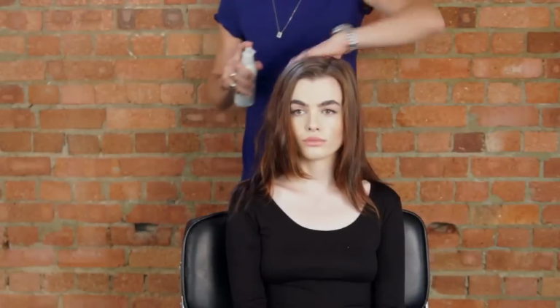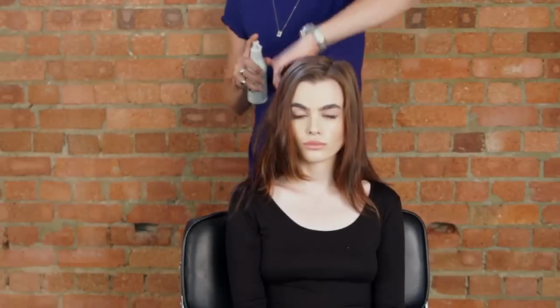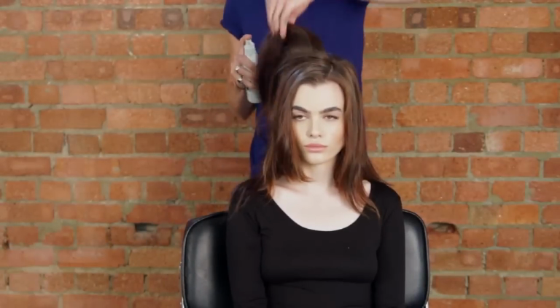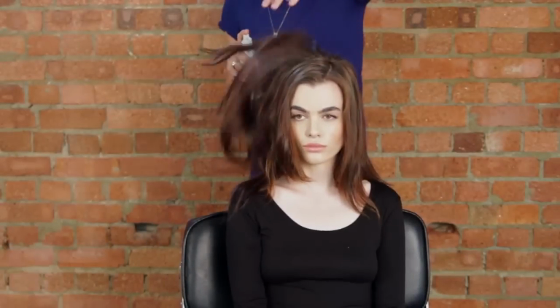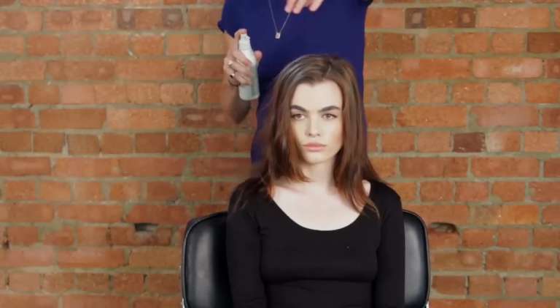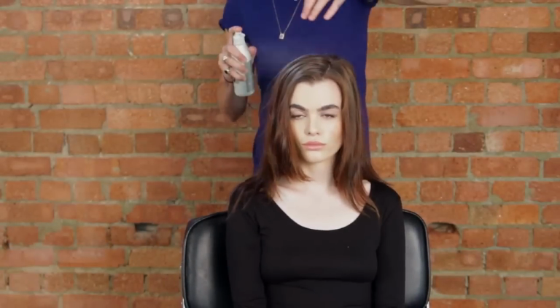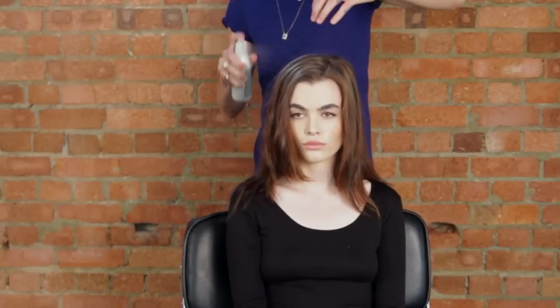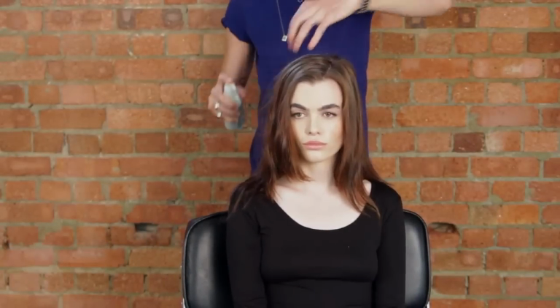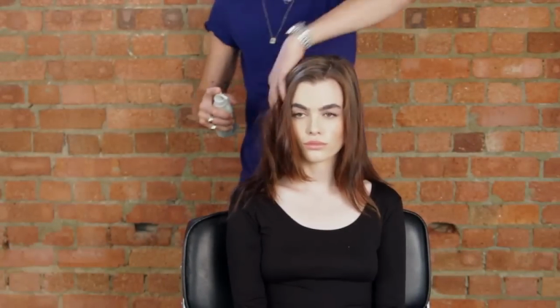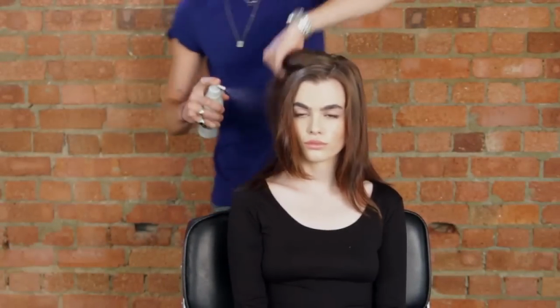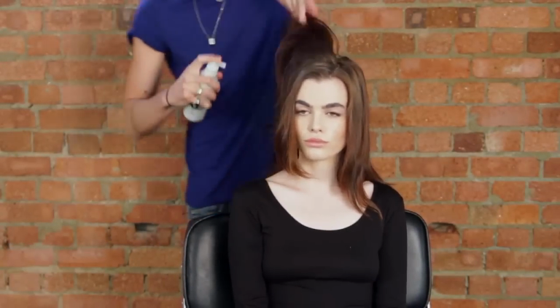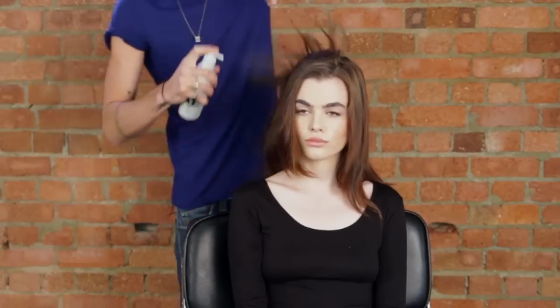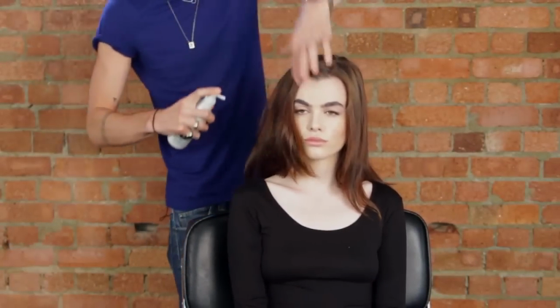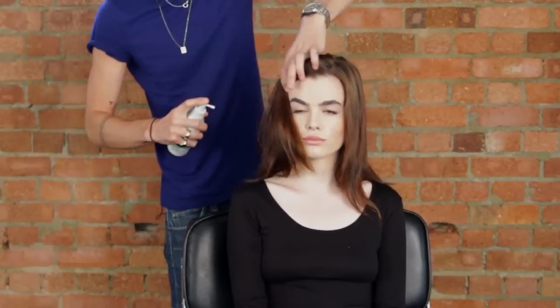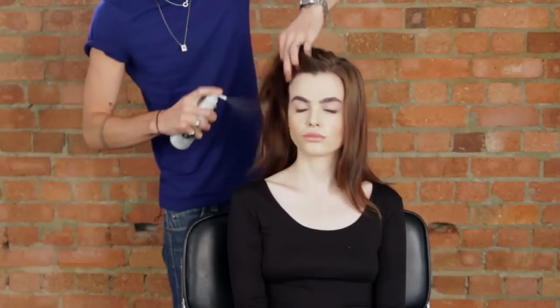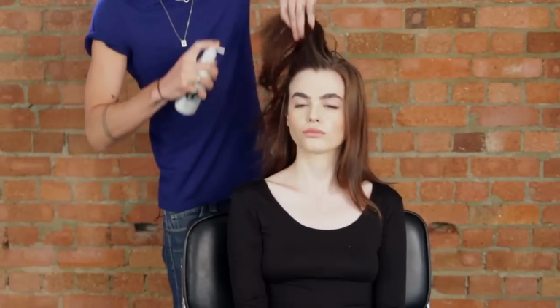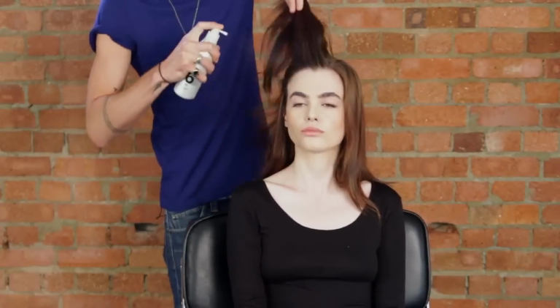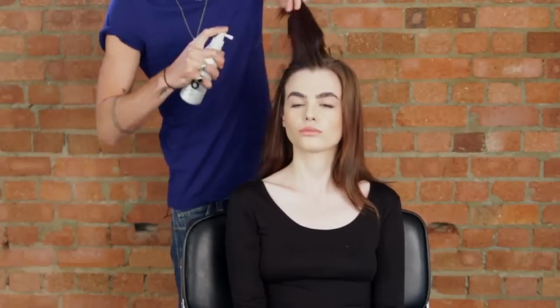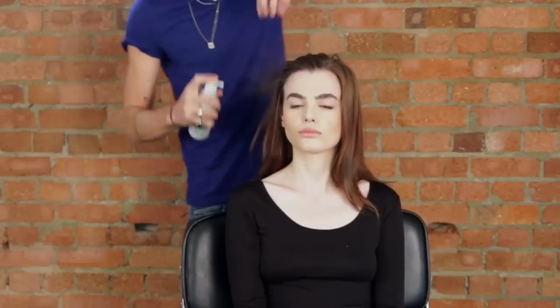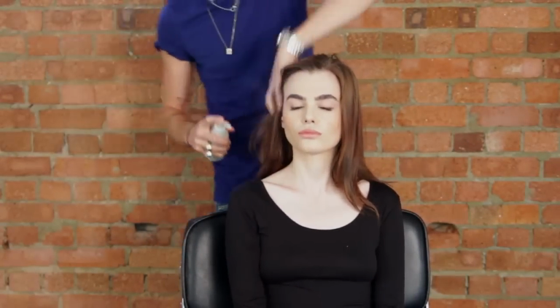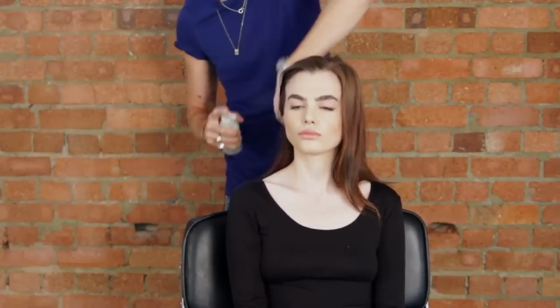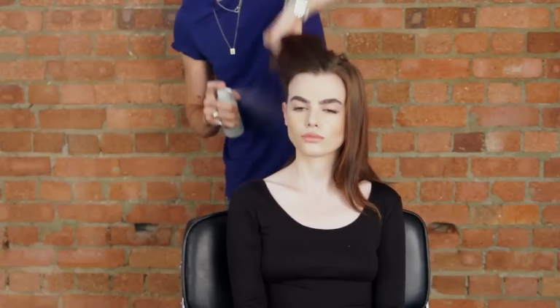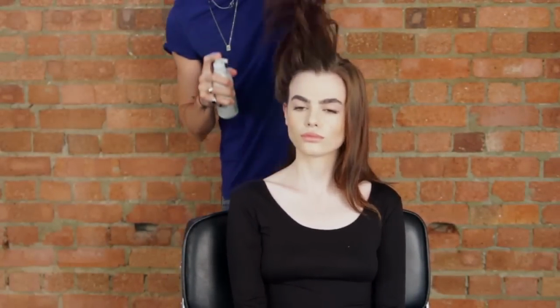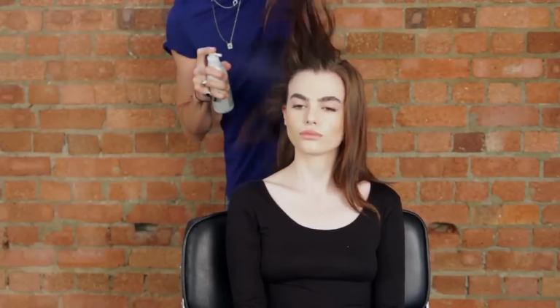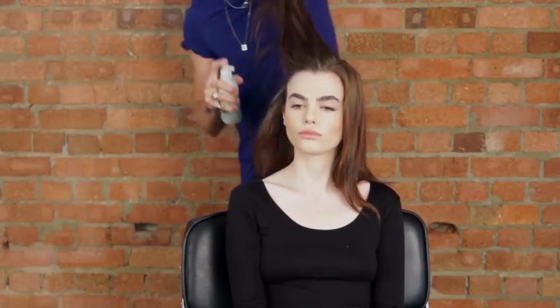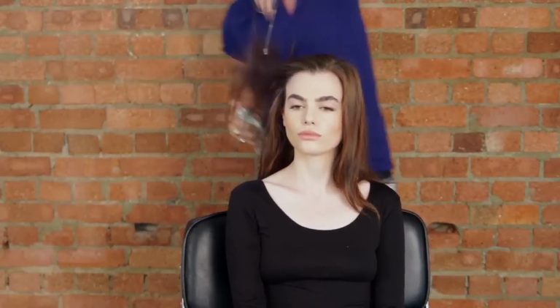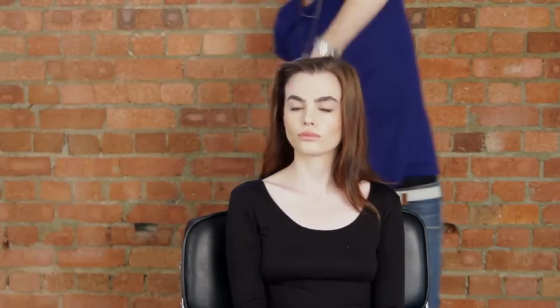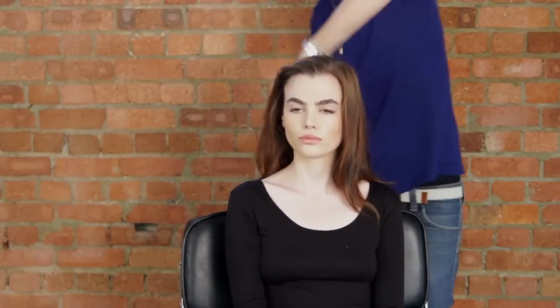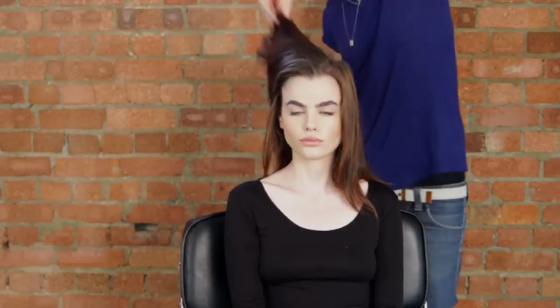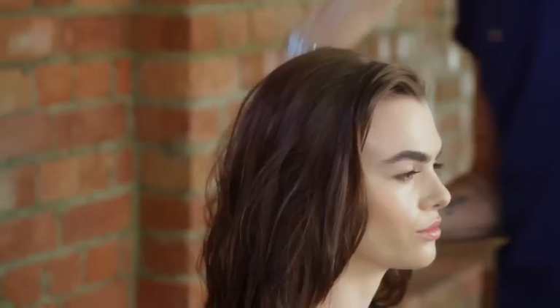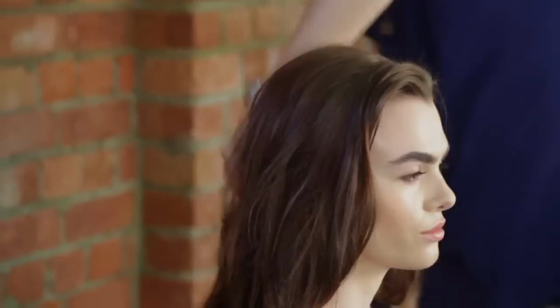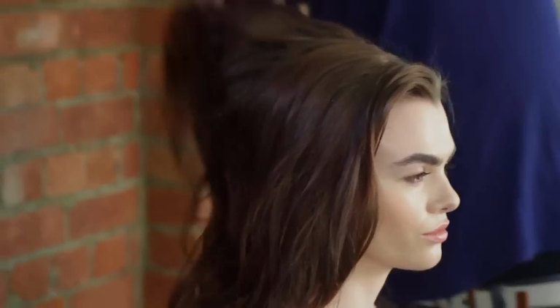On dry hair, lightly mist a small amount of Redken root lift through the hair.